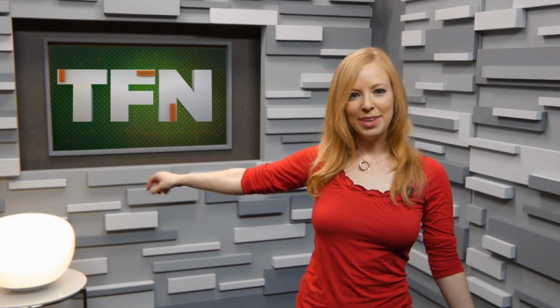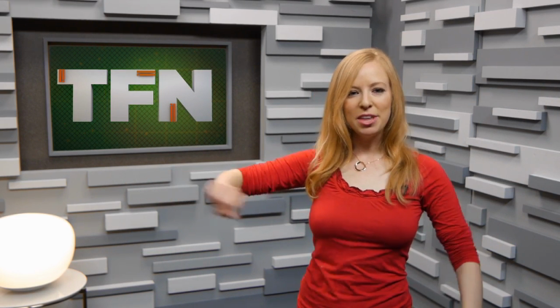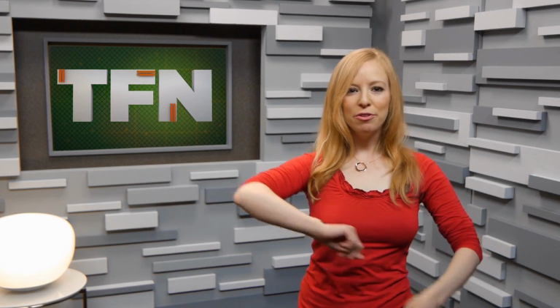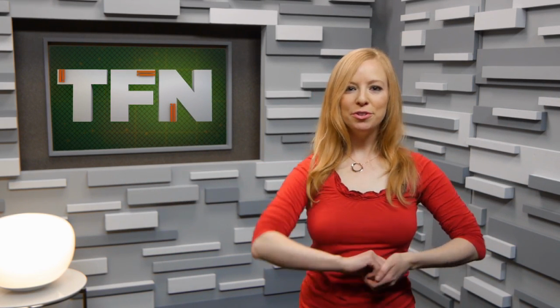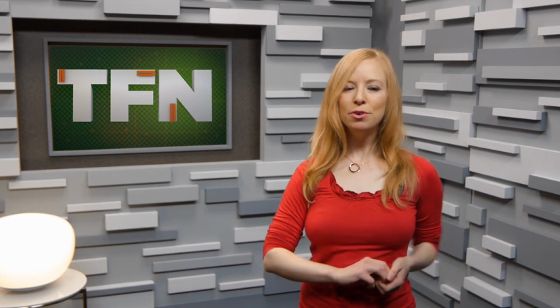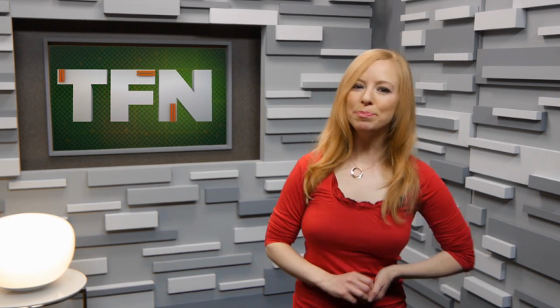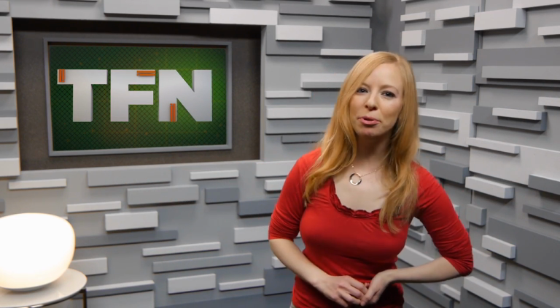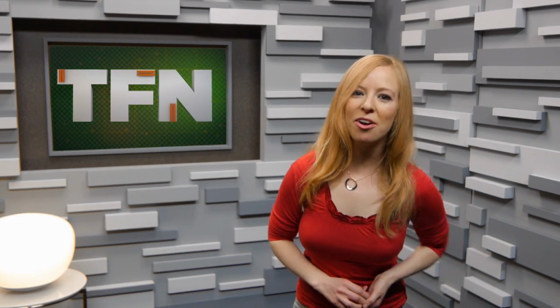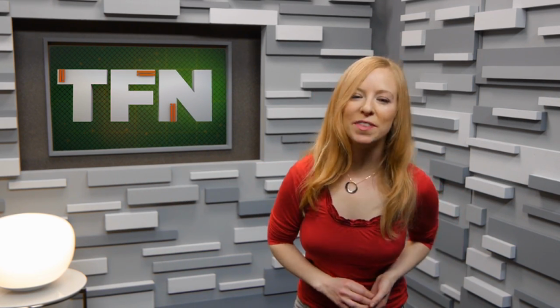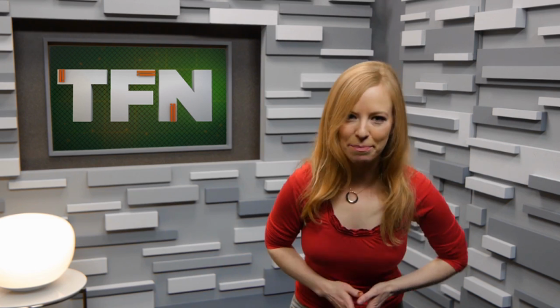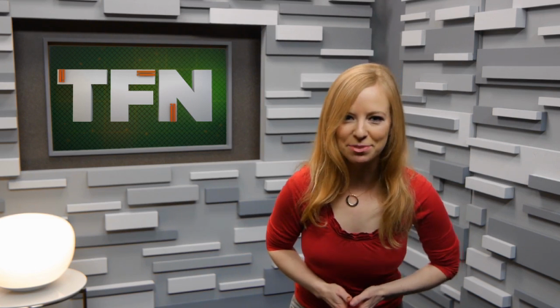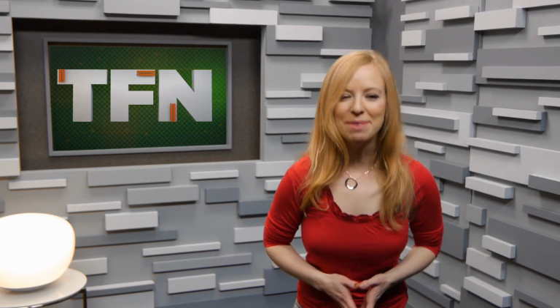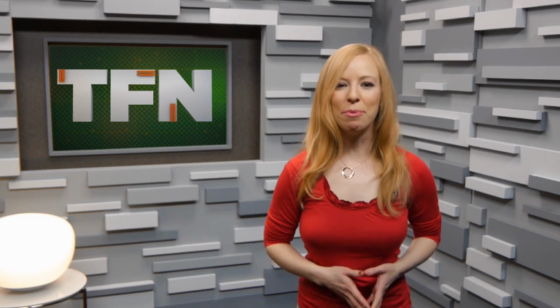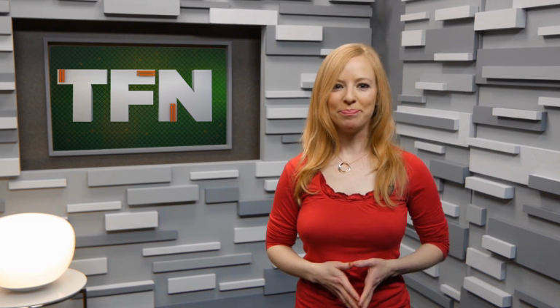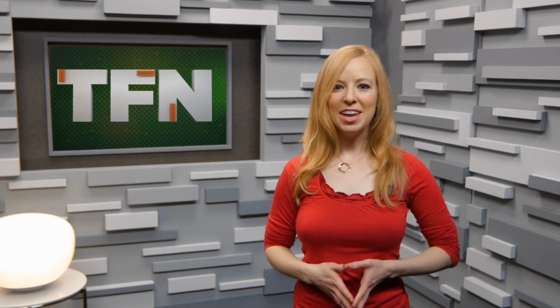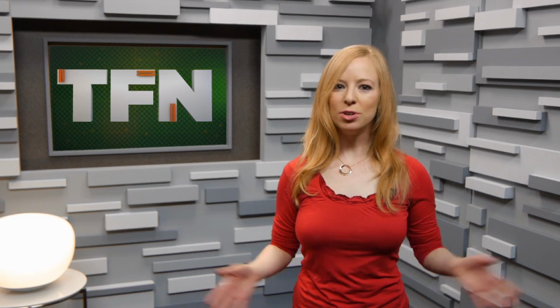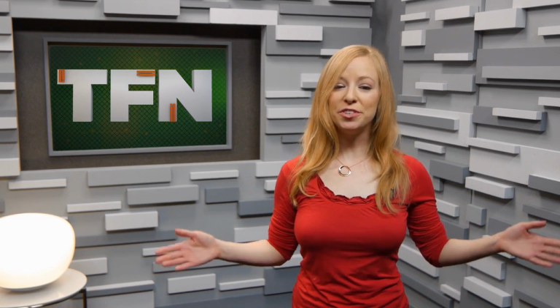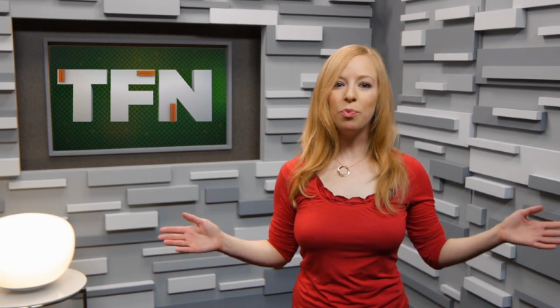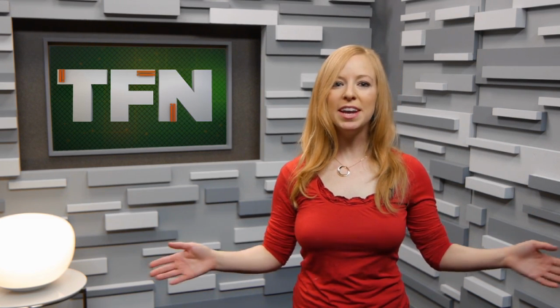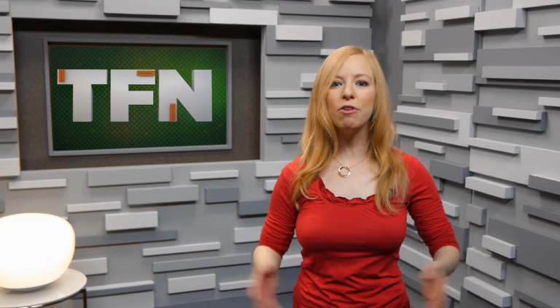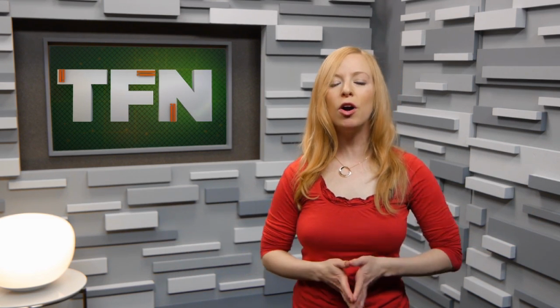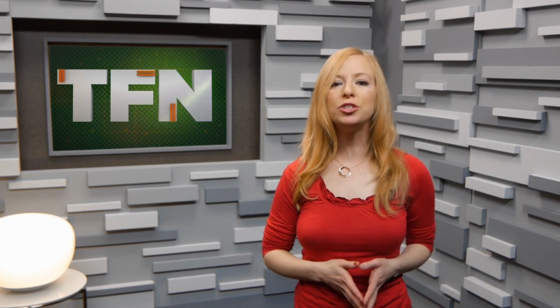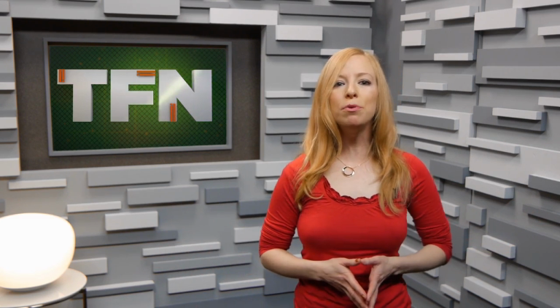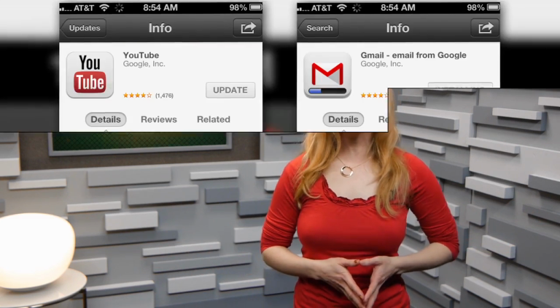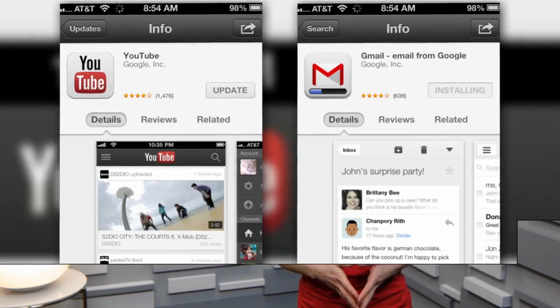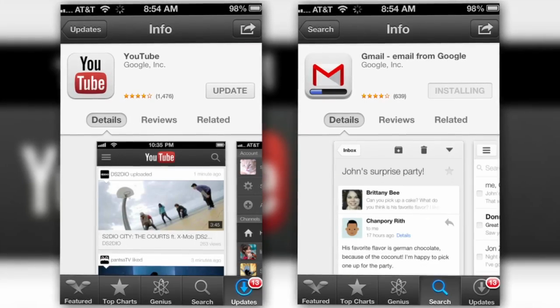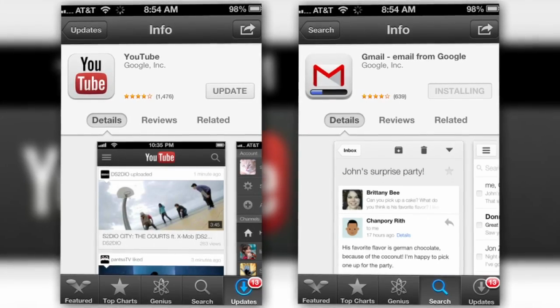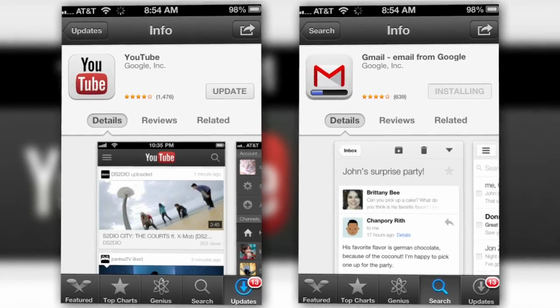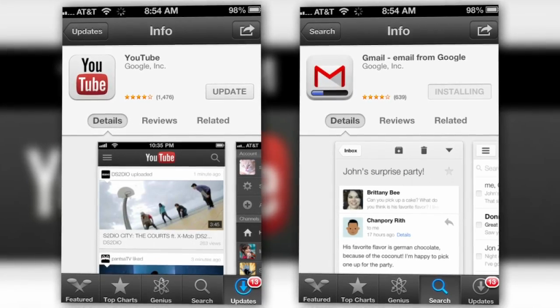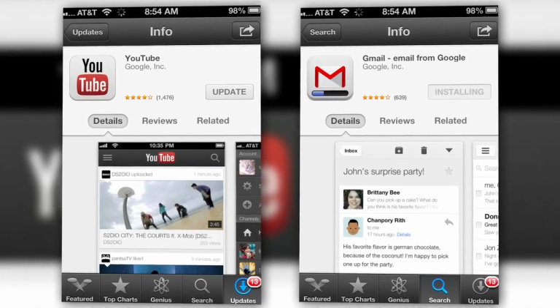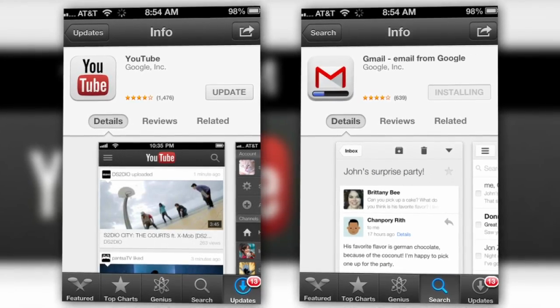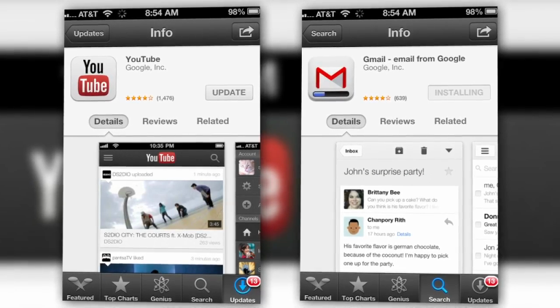Without further ado, Google's been pulling out all the stops this week in mobile. In the course of just one day, they've overhauled two major products for mobile: Gmail and YouTube.